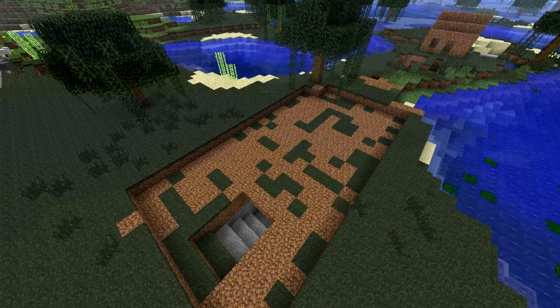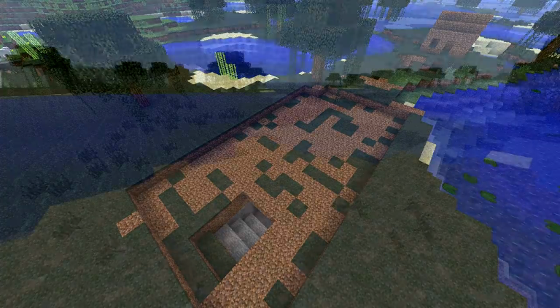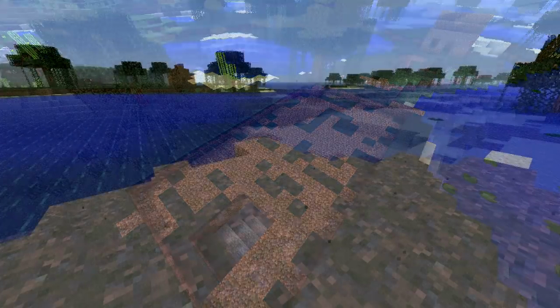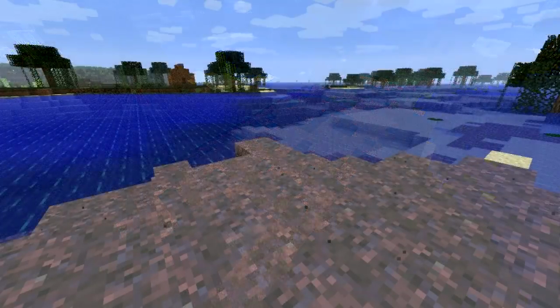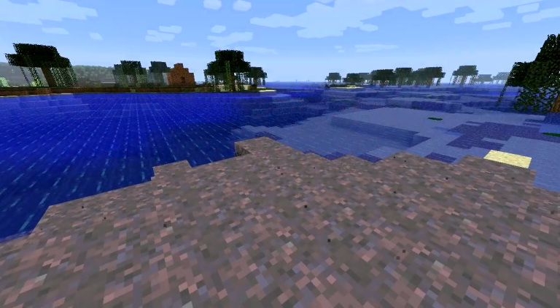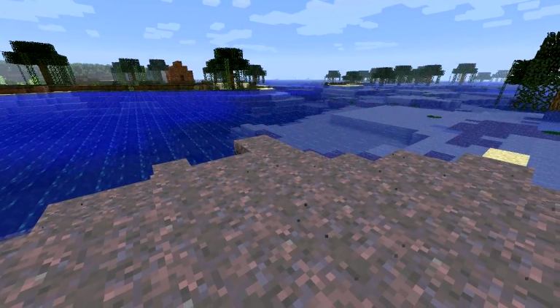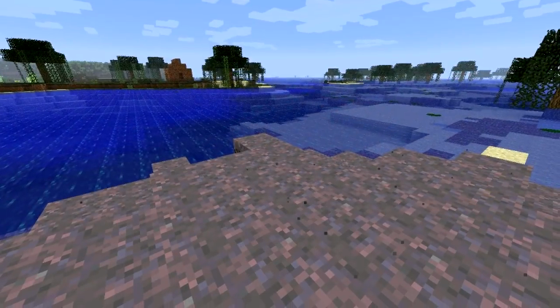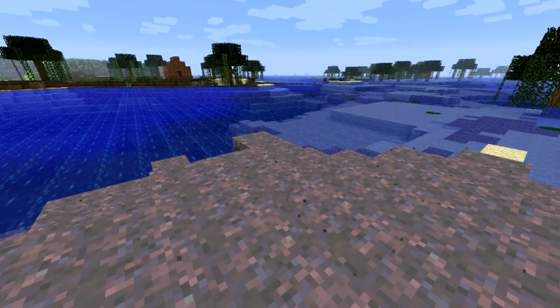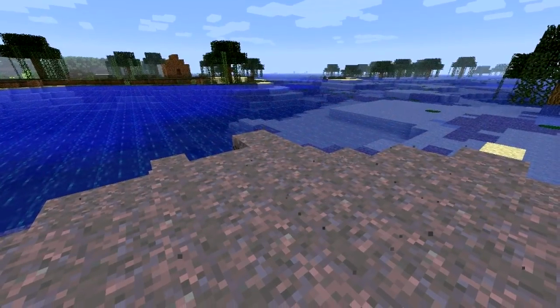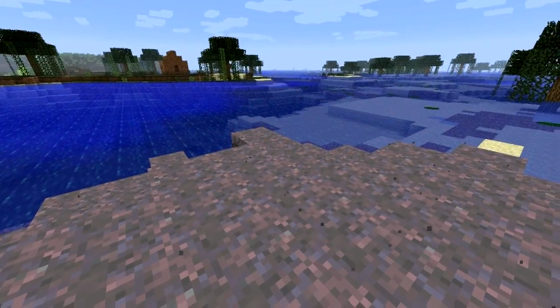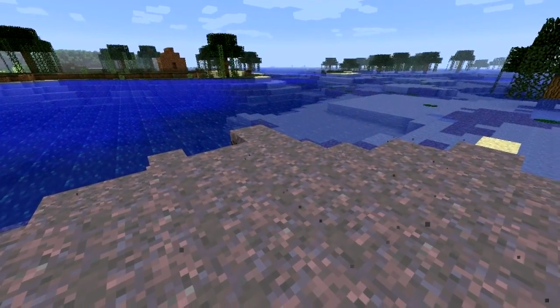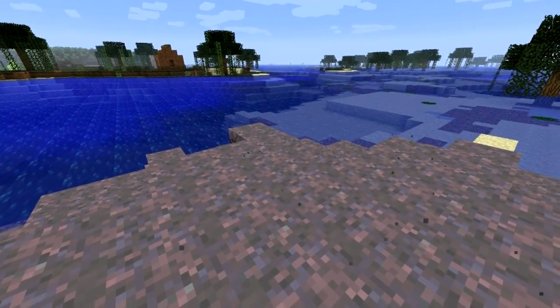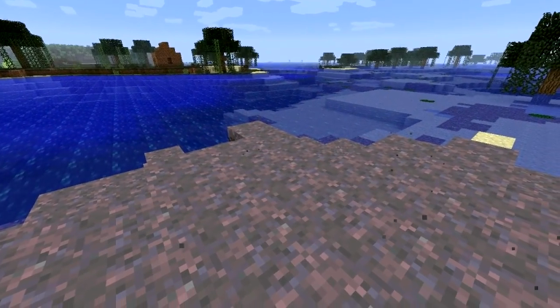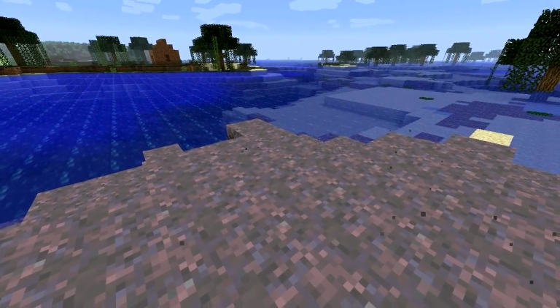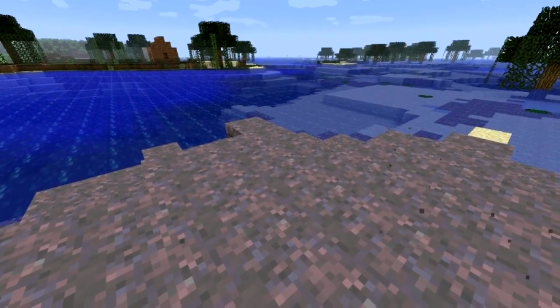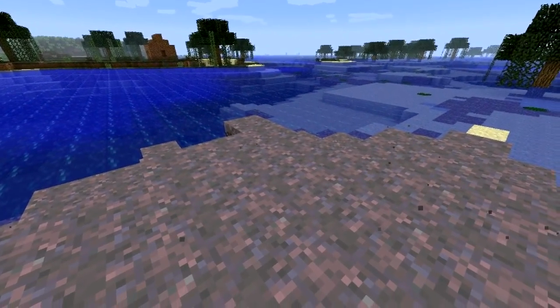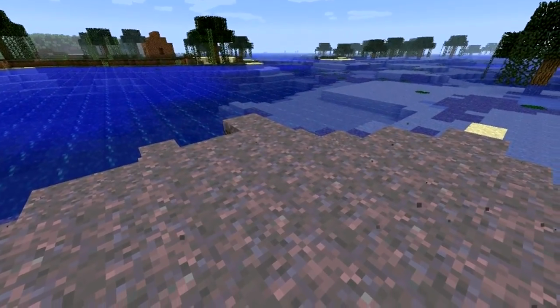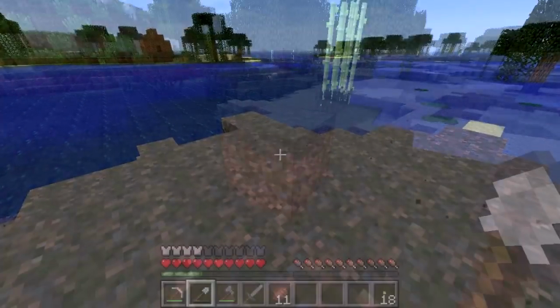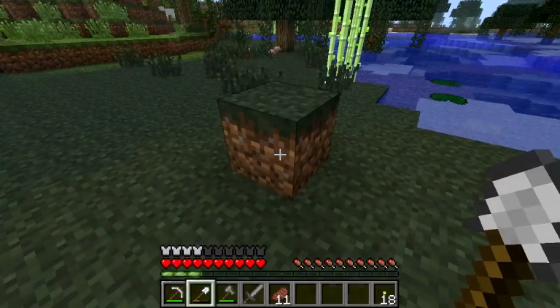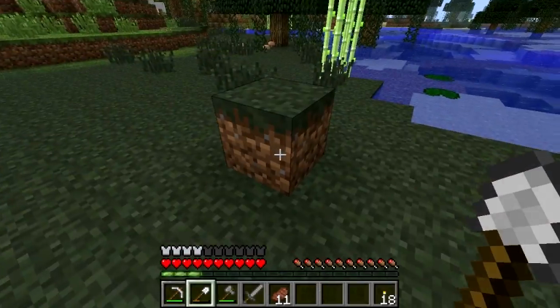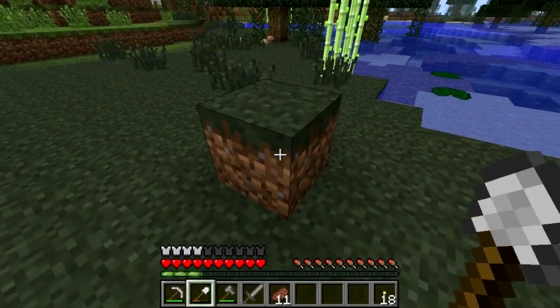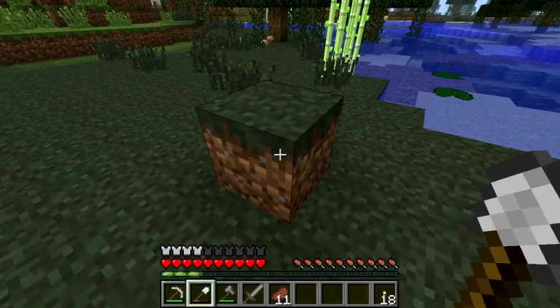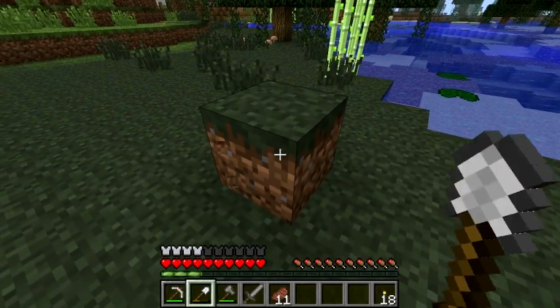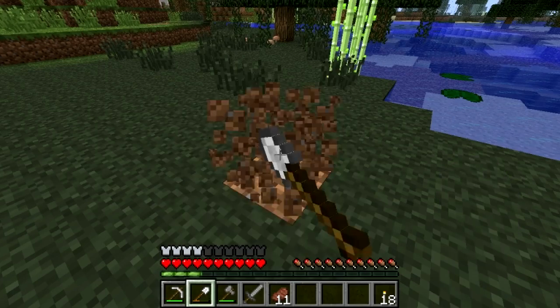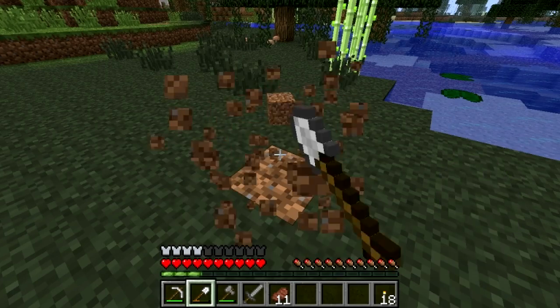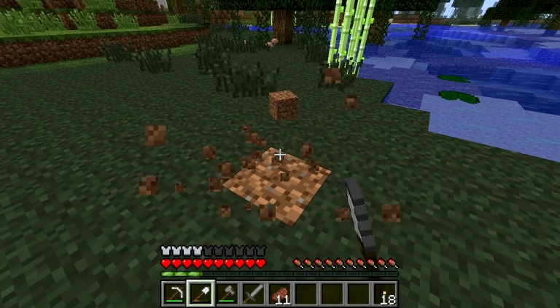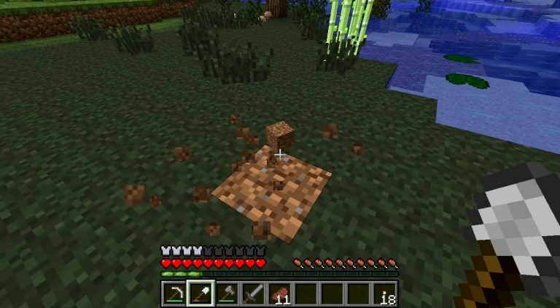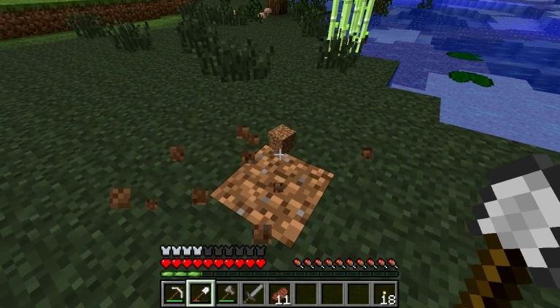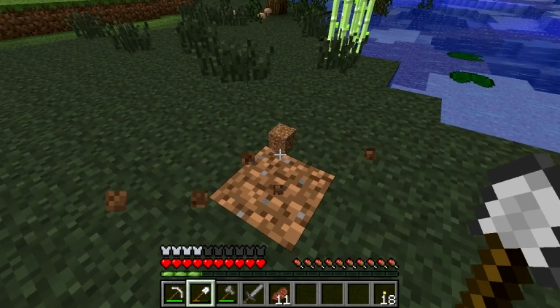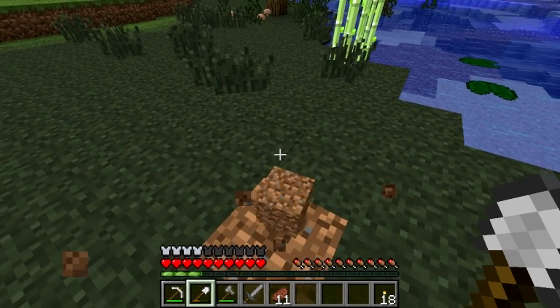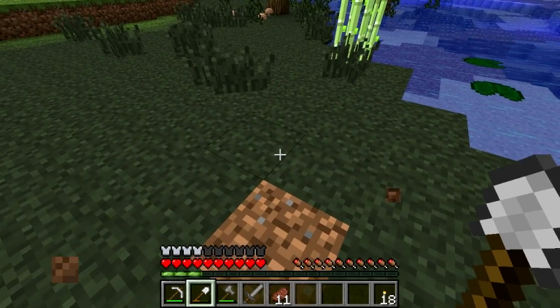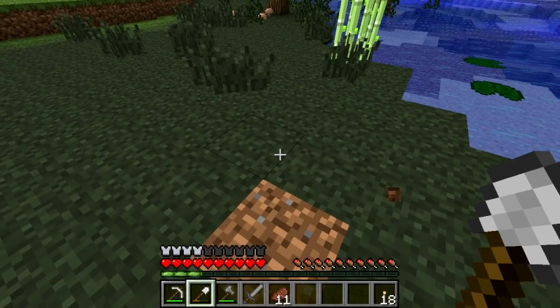This can also happen with the crazy mycelium block. However, when you harvest a grass block, you'll only get the dirt block back.